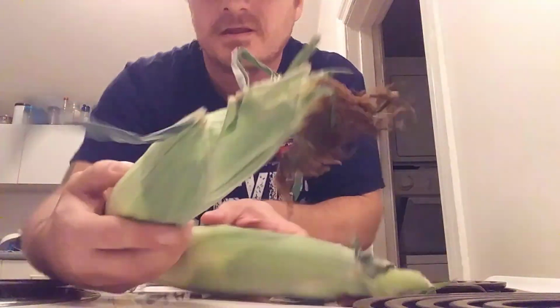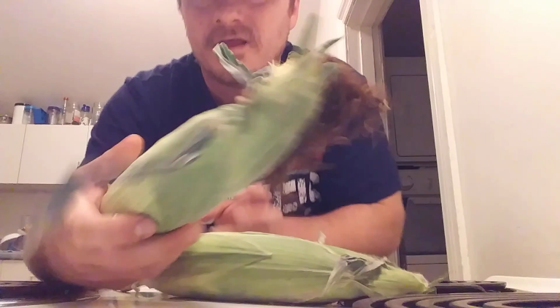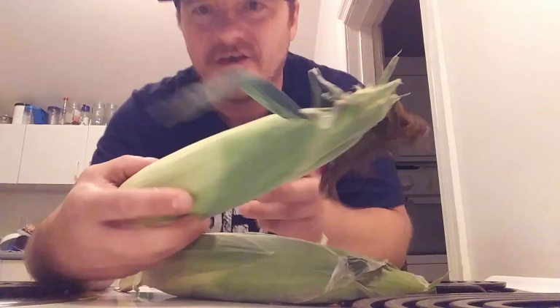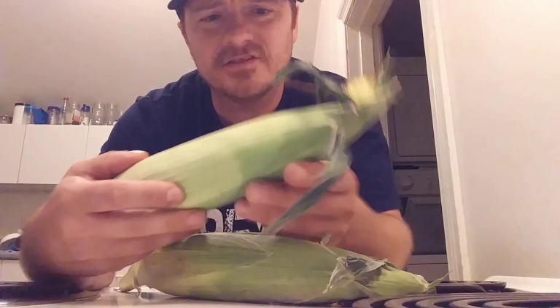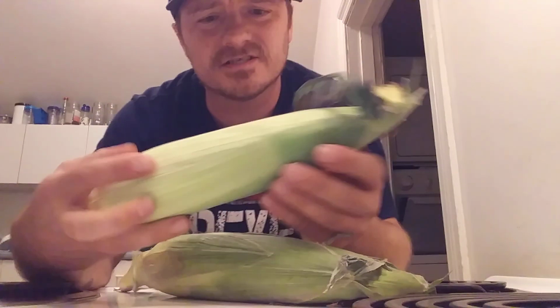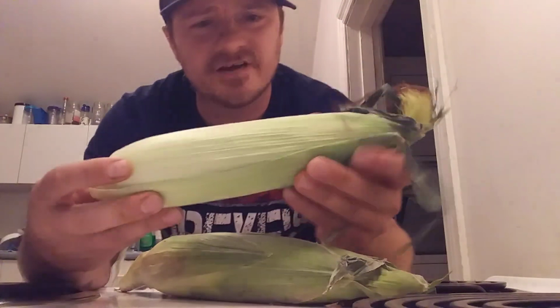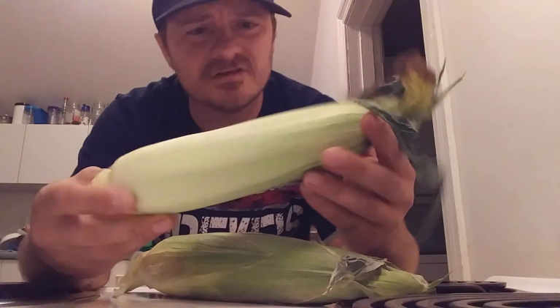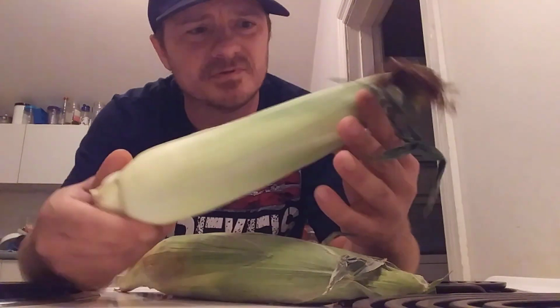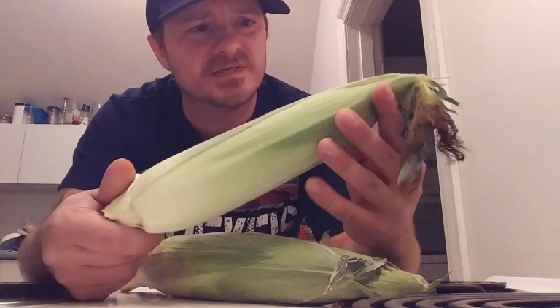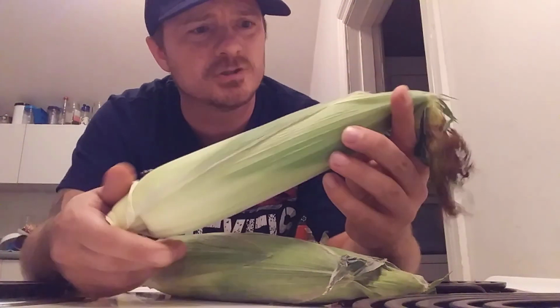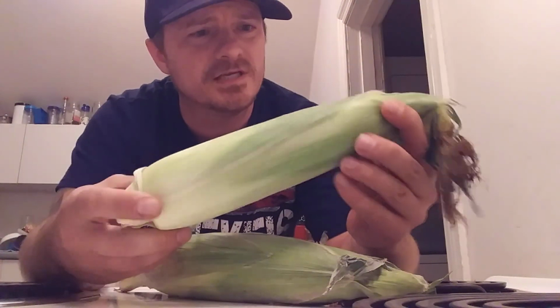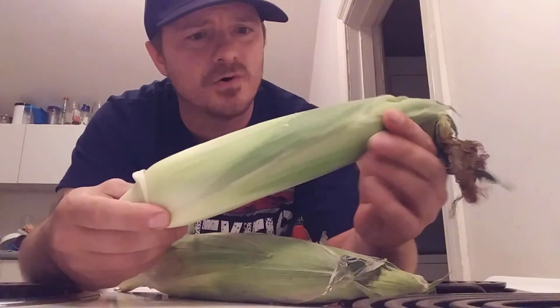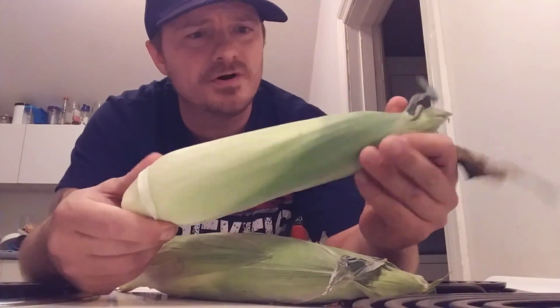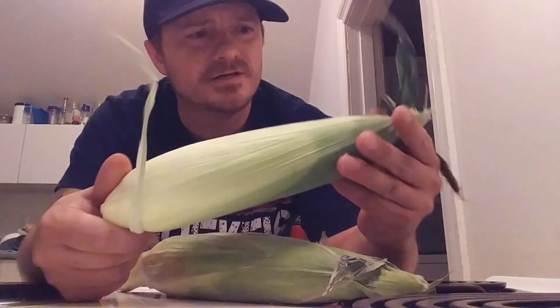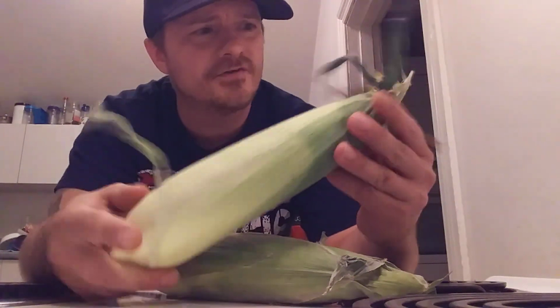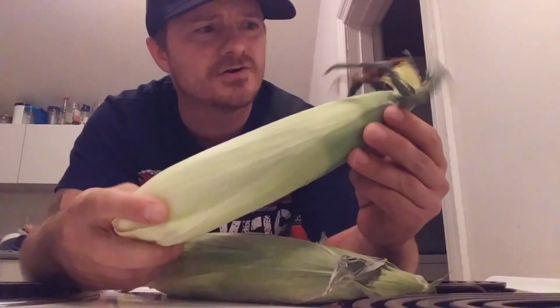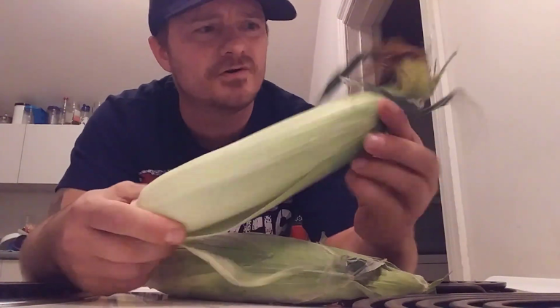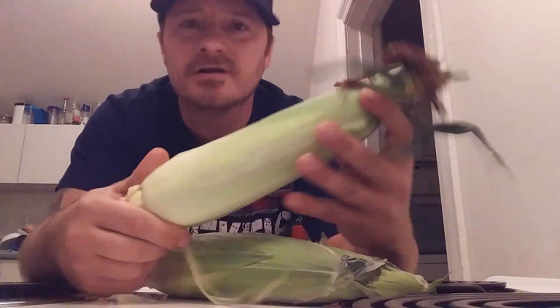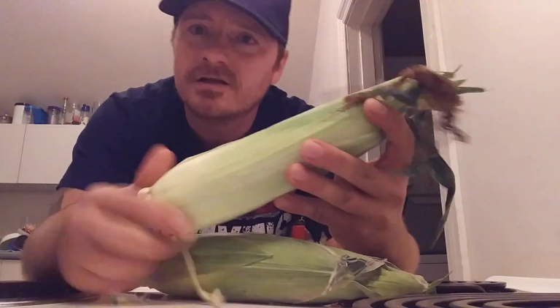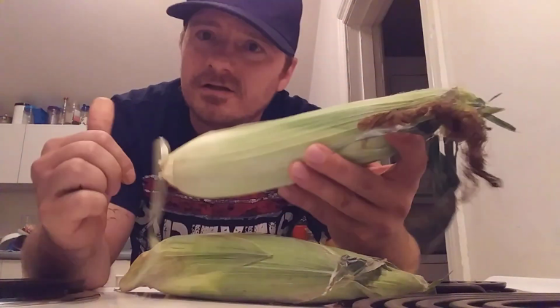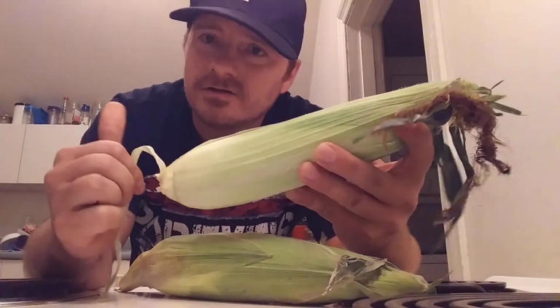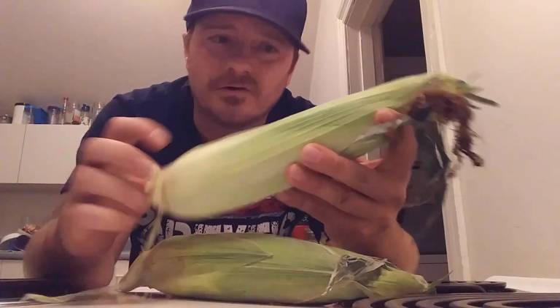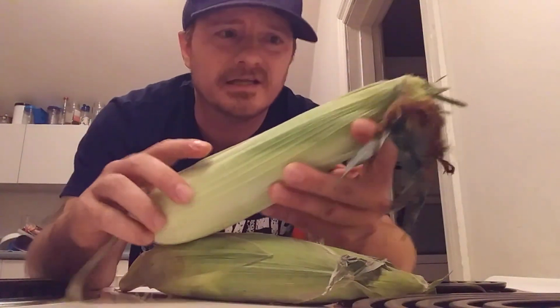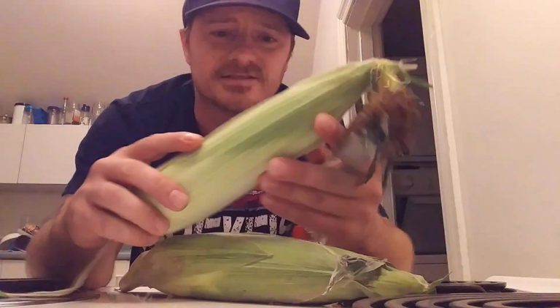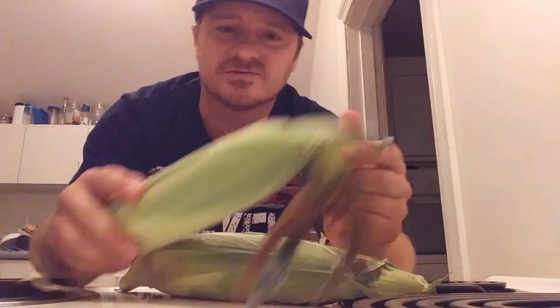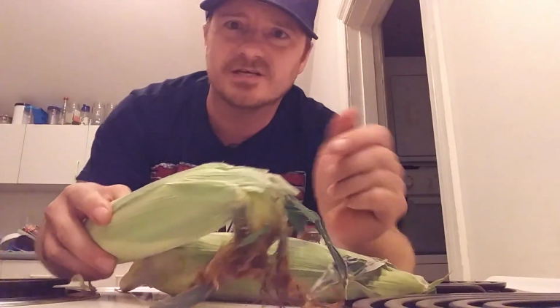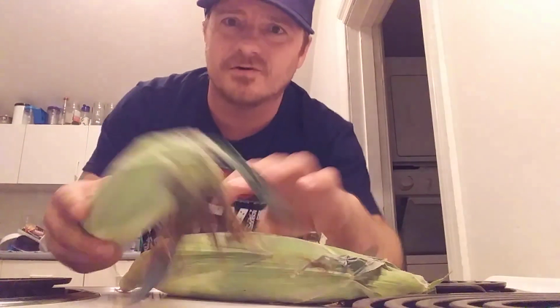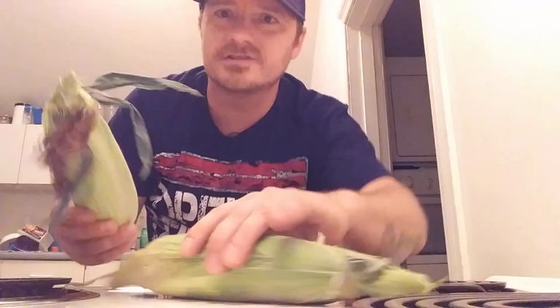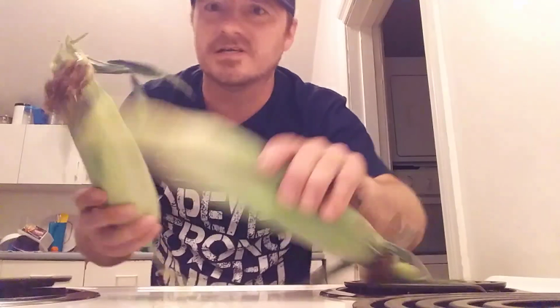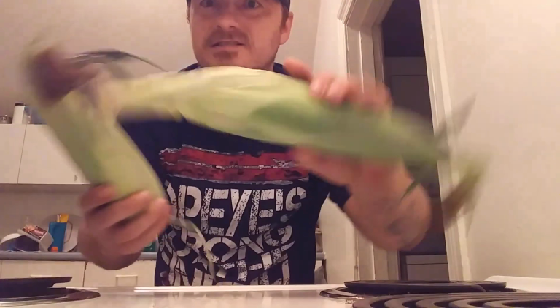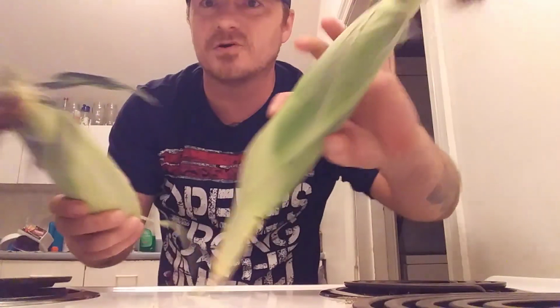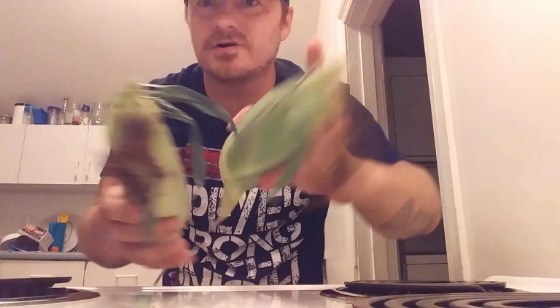I think there's a difference between sweet corn and other corn. Lori likes the sweet corn, so we got some corn.